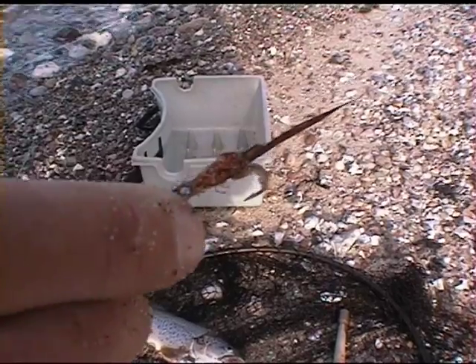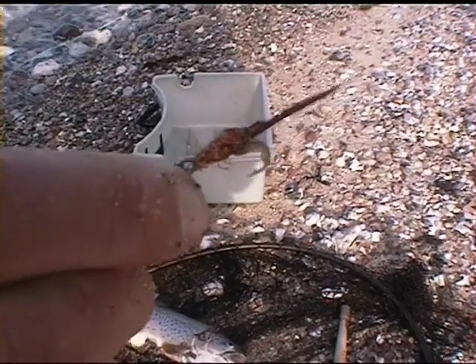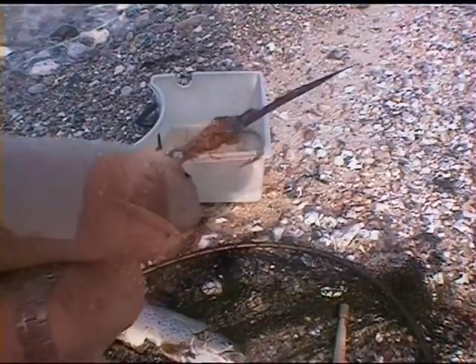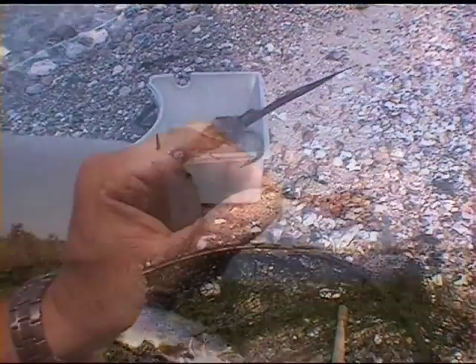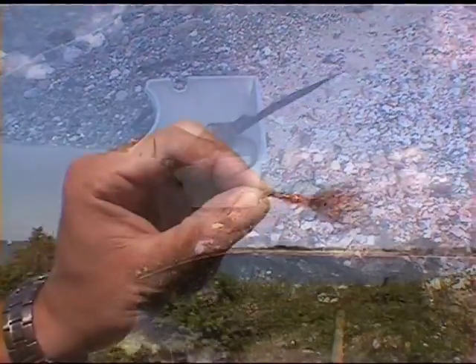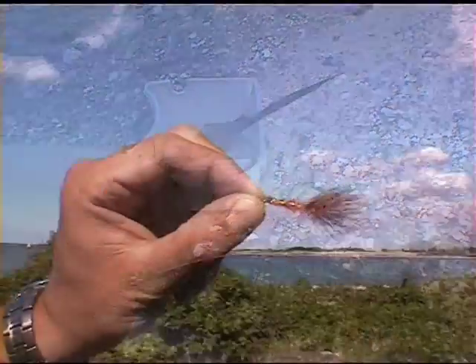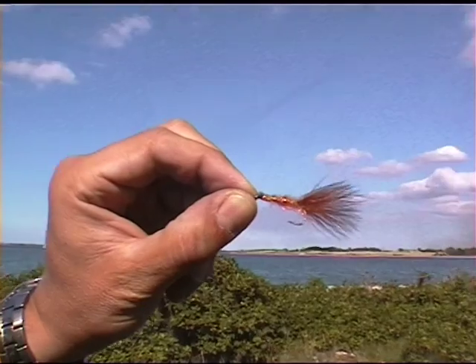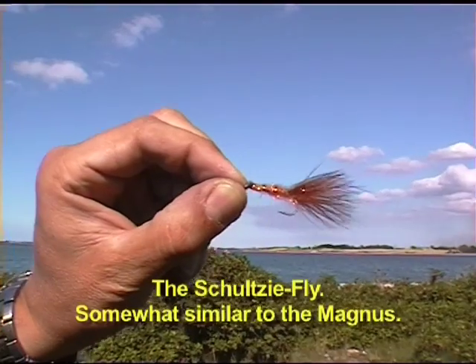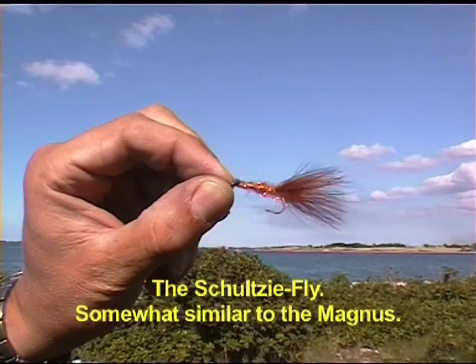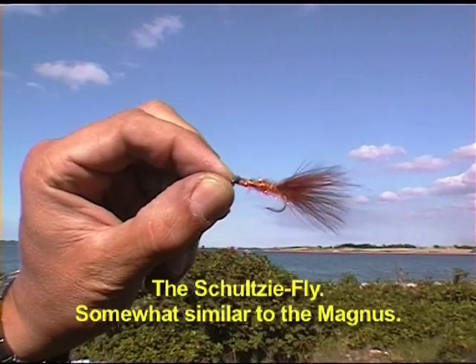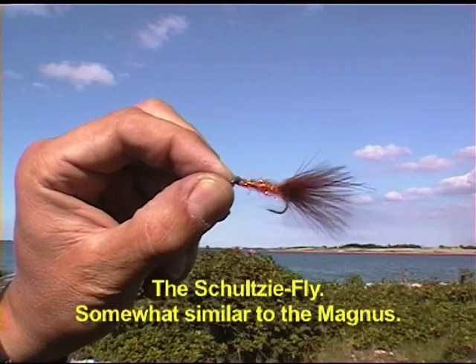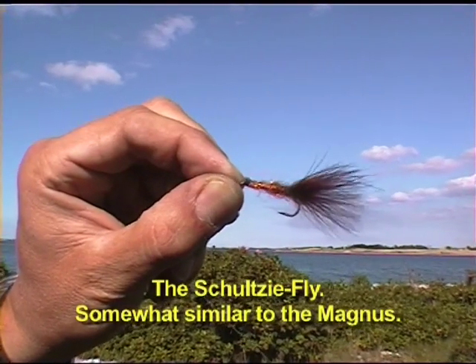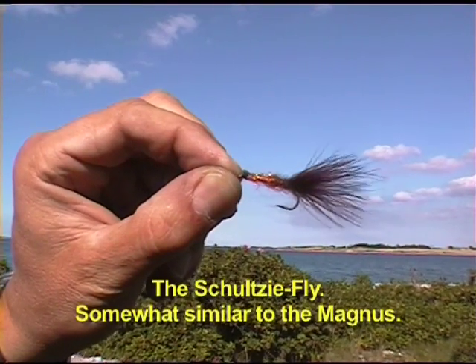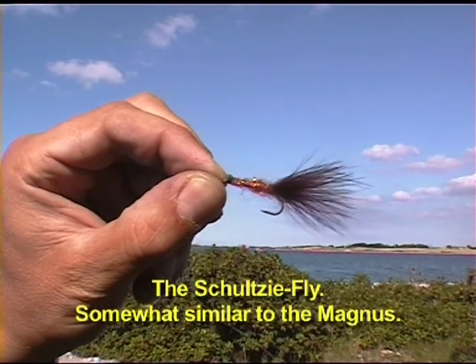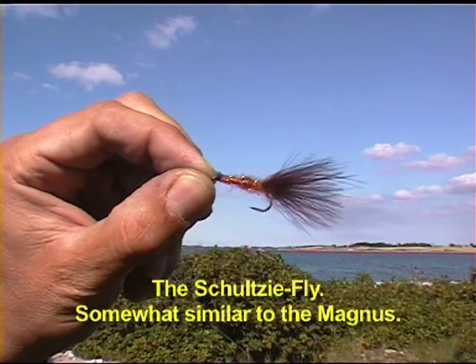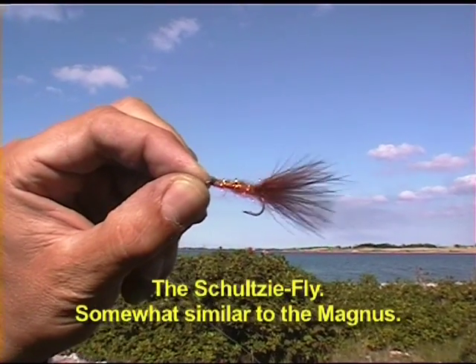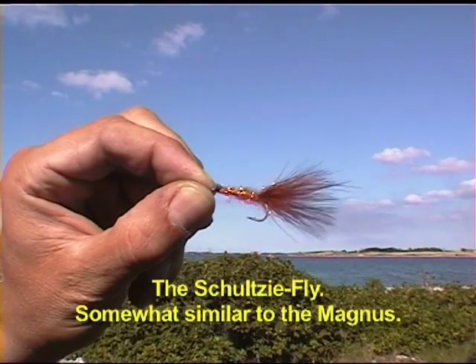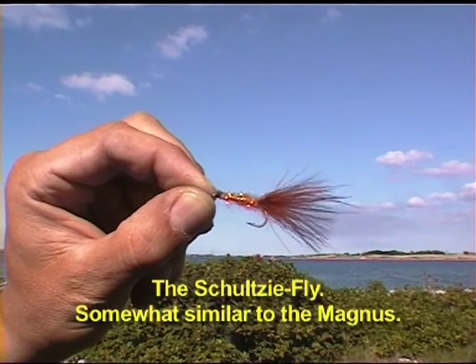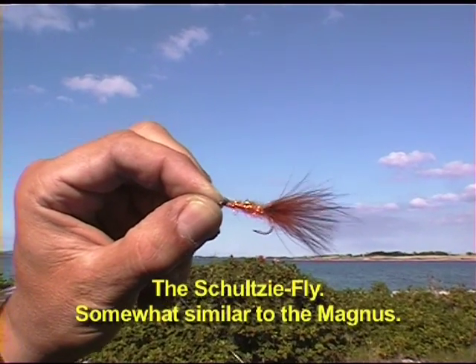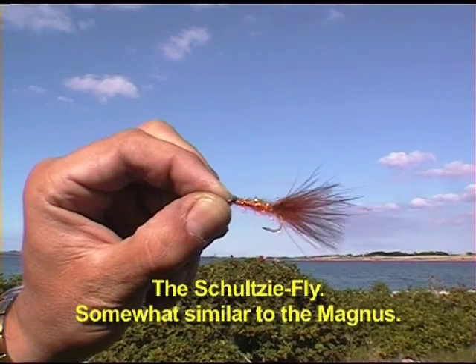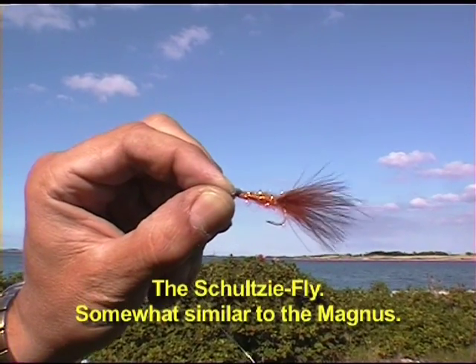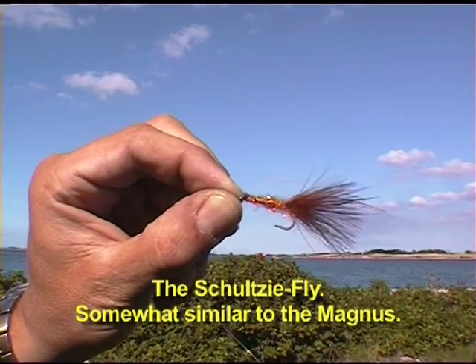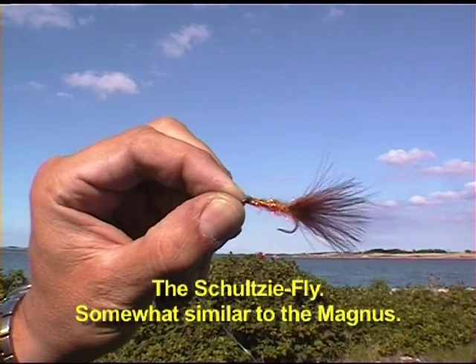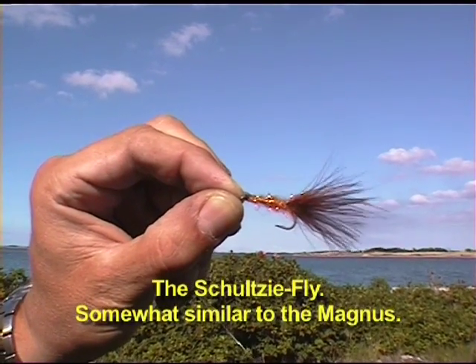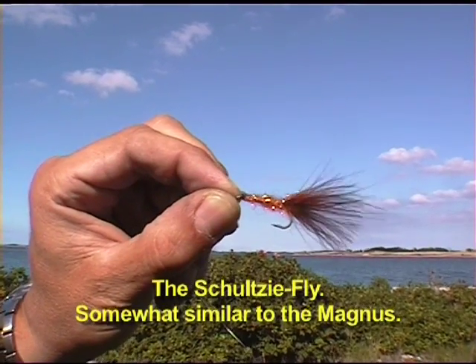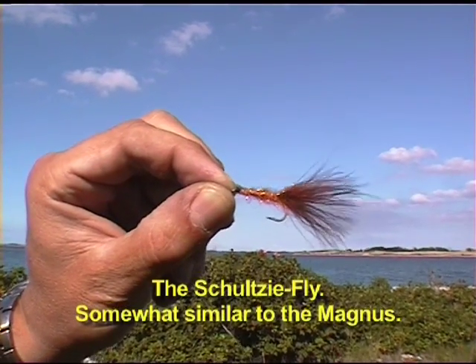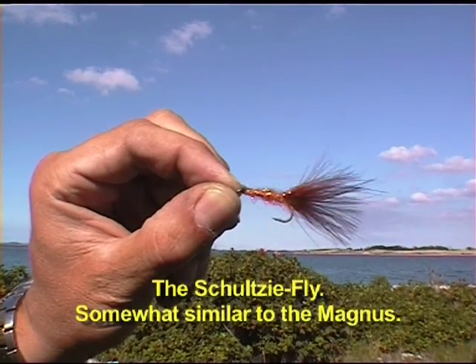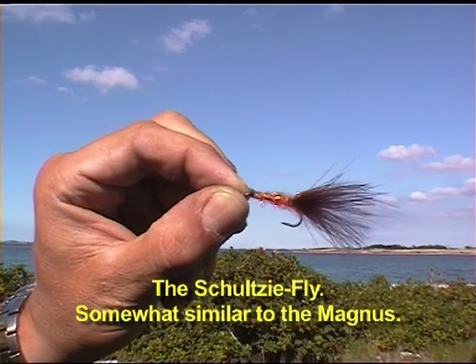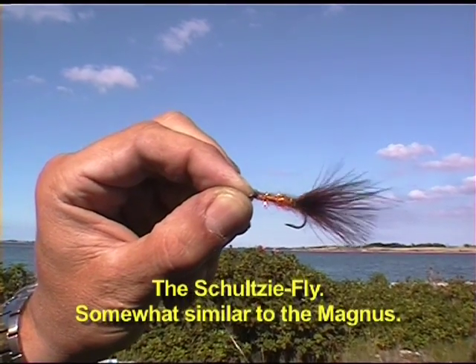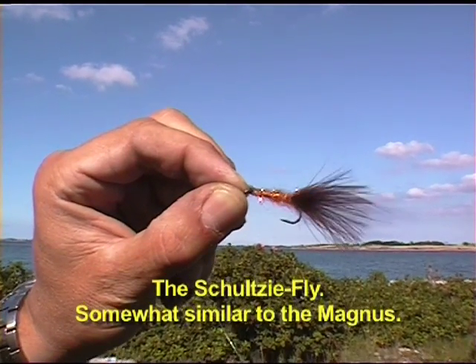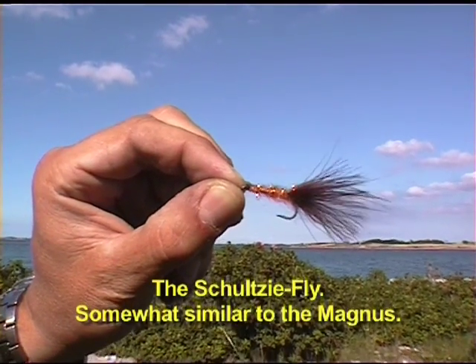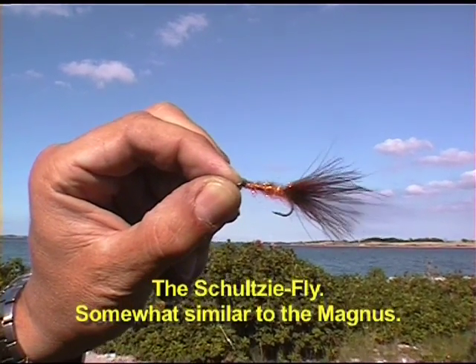The fly is called the Schulze Flyer. It's a little bit similar to the Magnus.